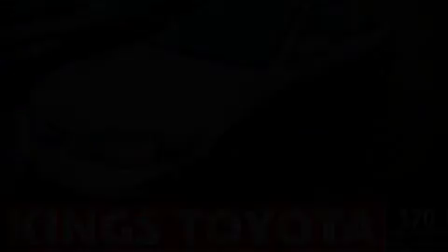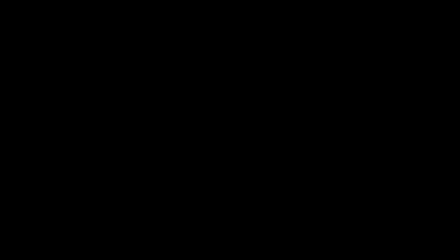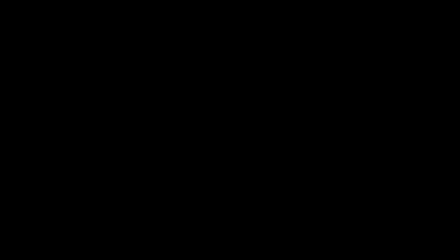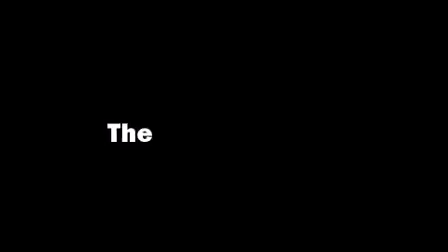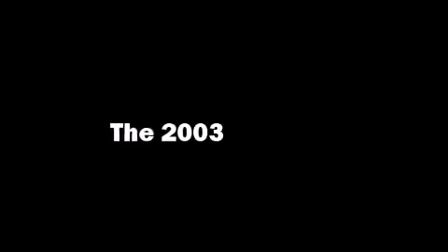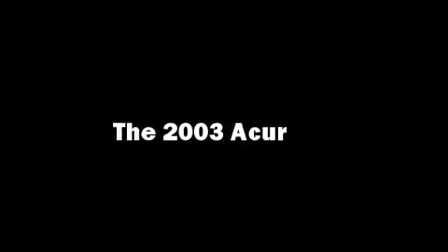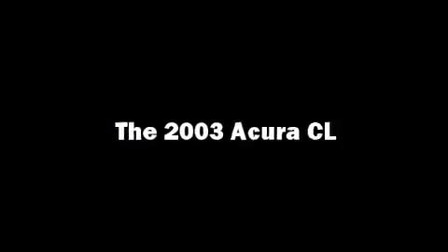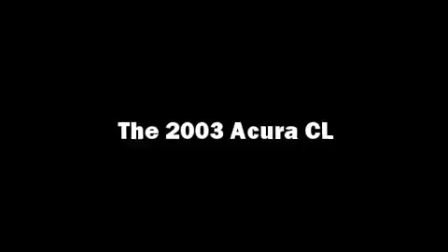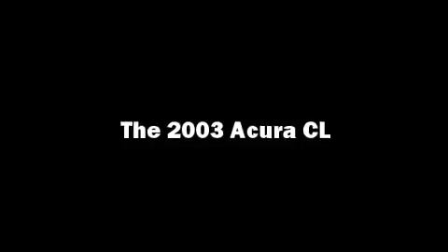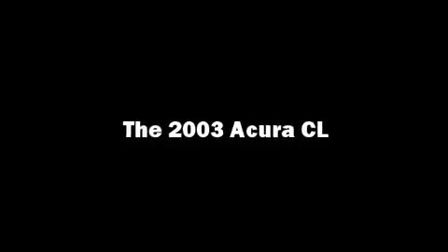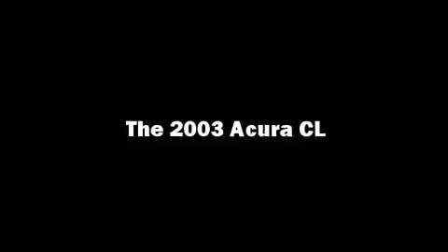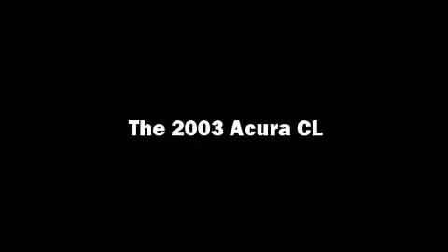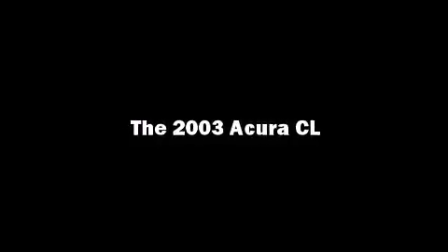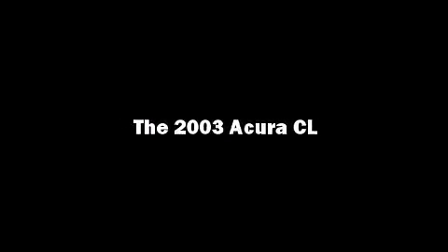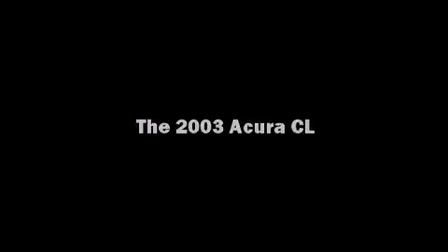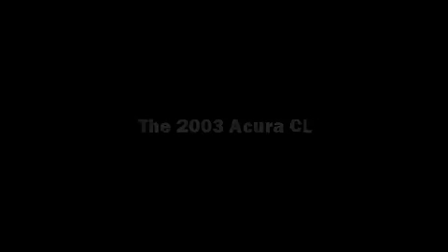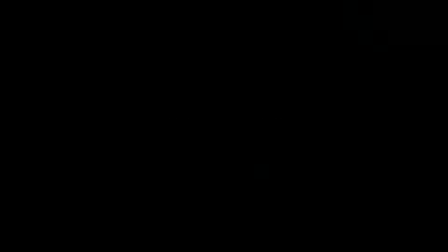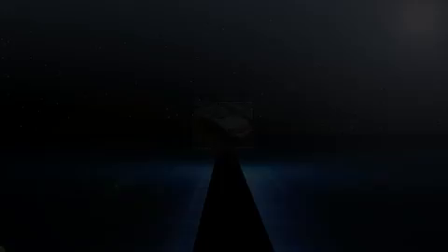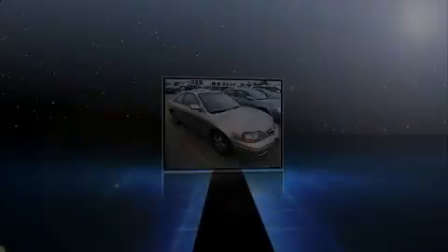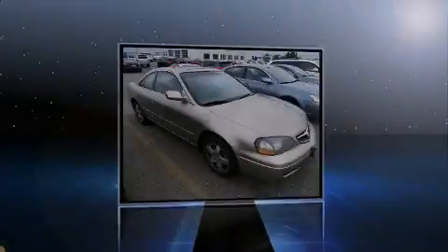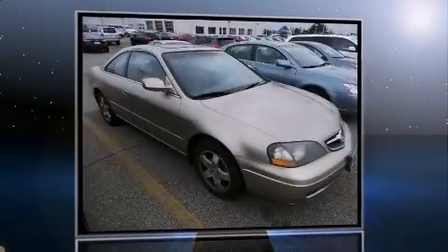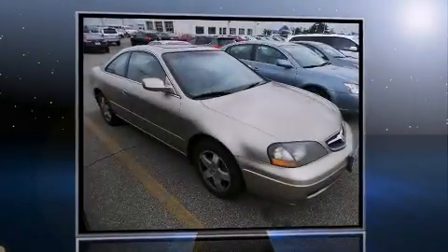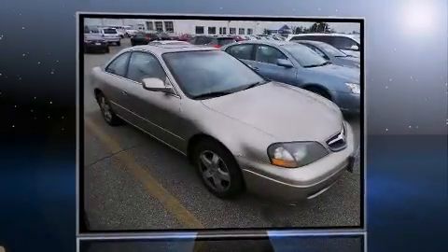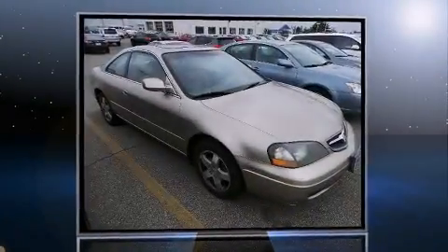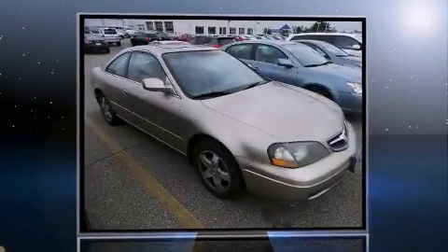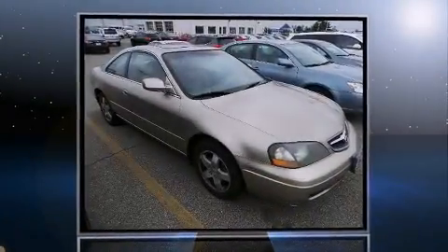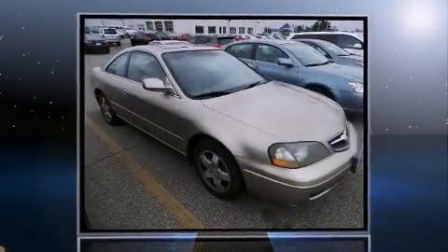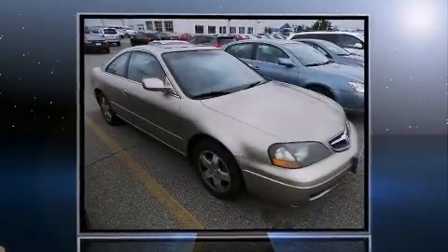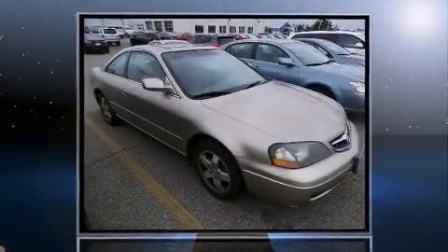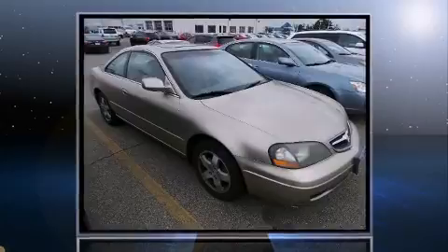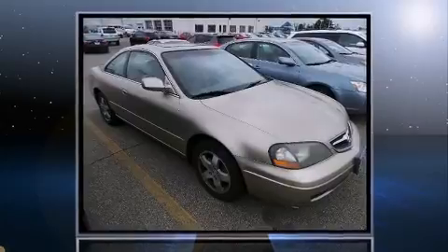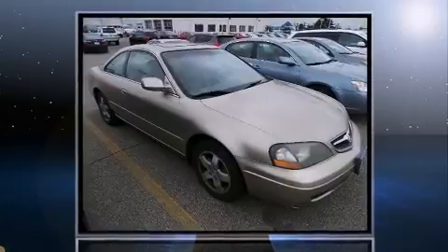The 2003 Acura CL. This two-door, four-passenger coupe provides exceptional value.